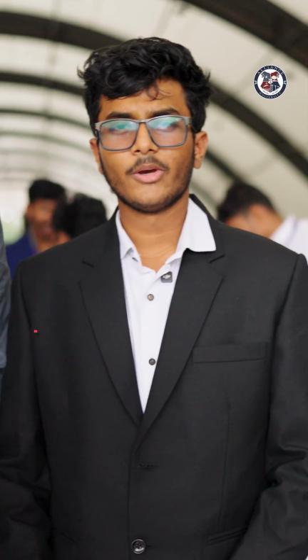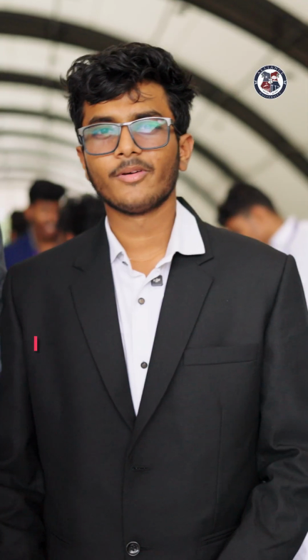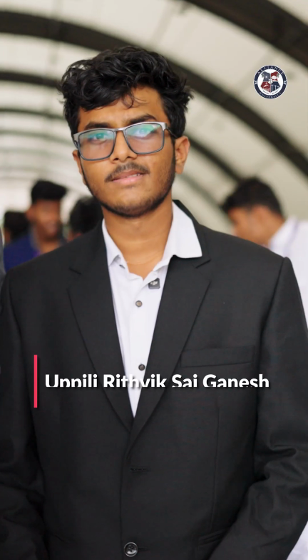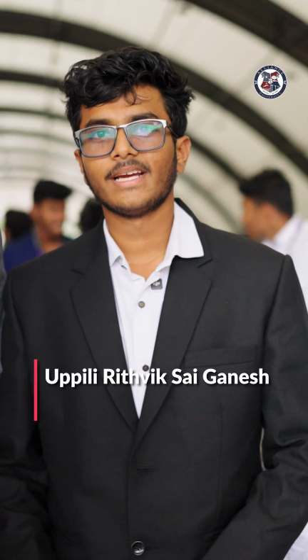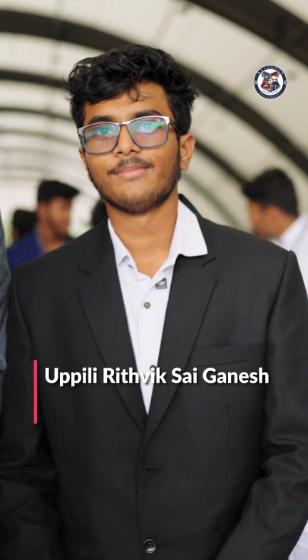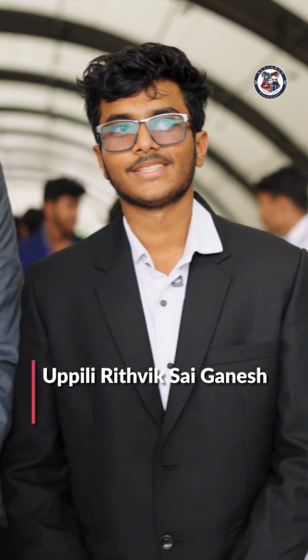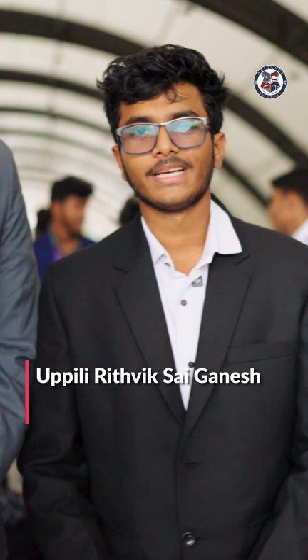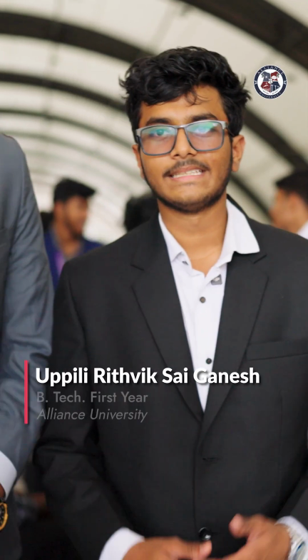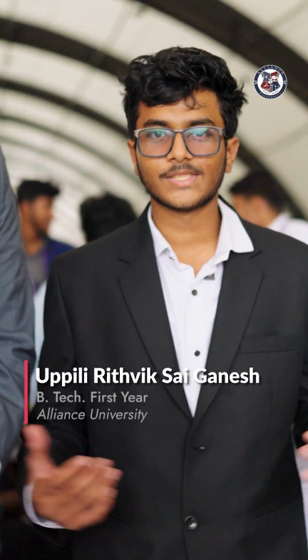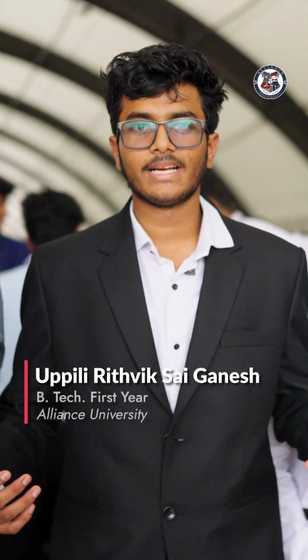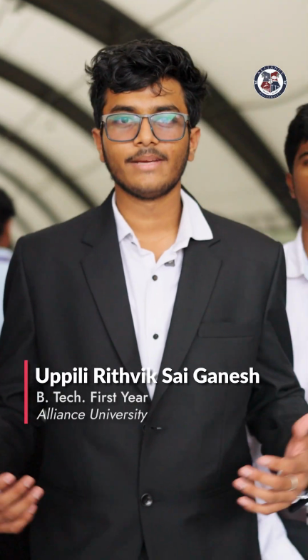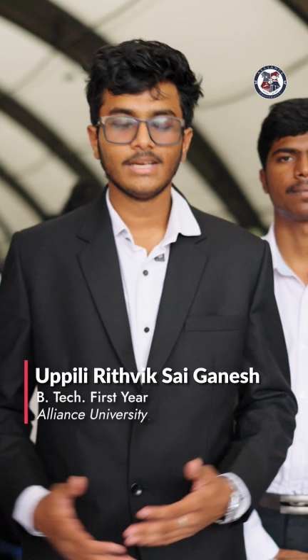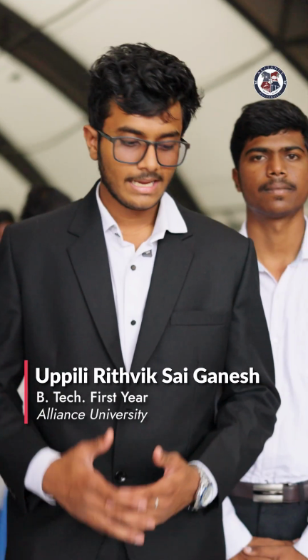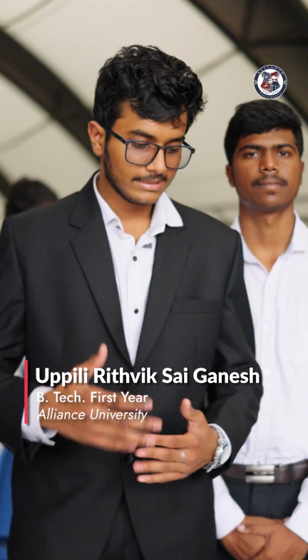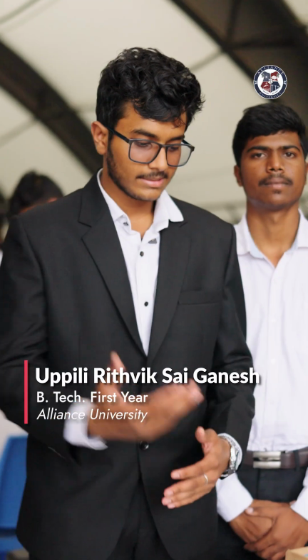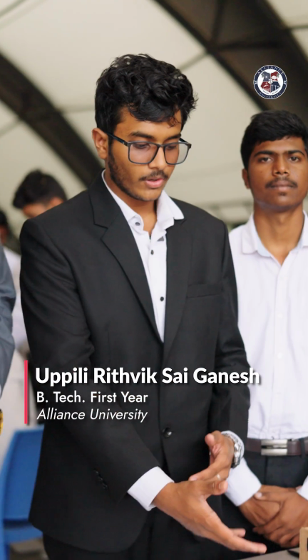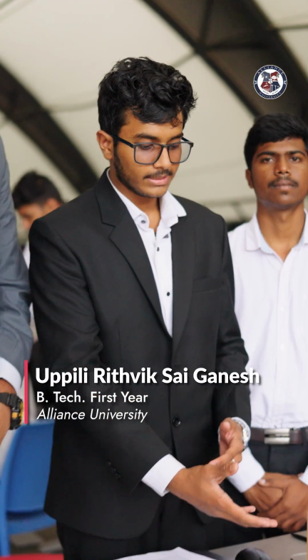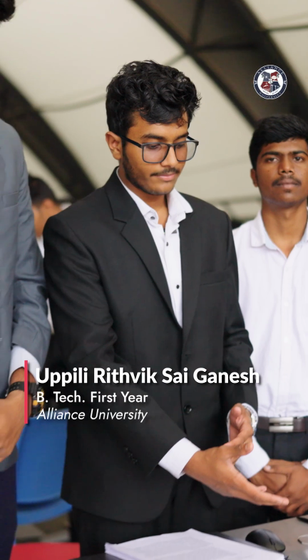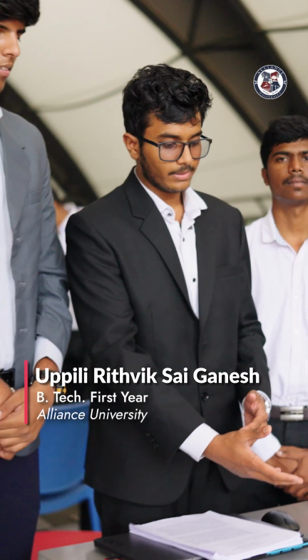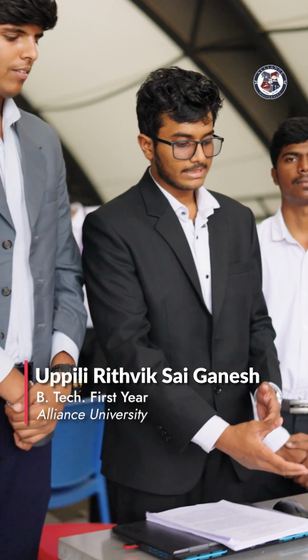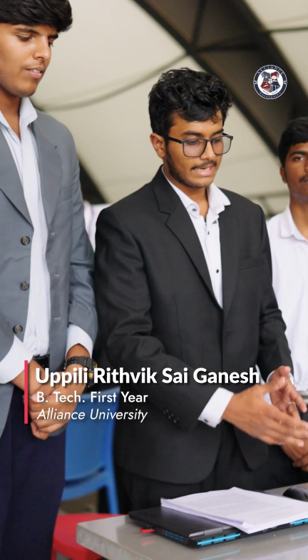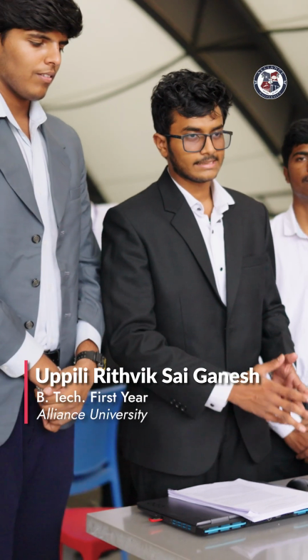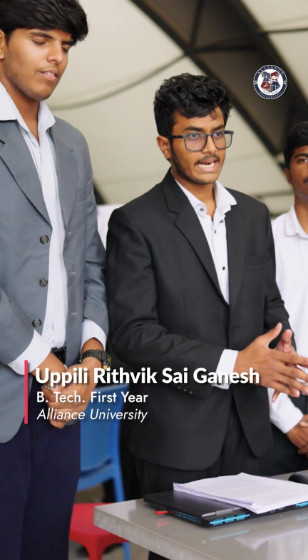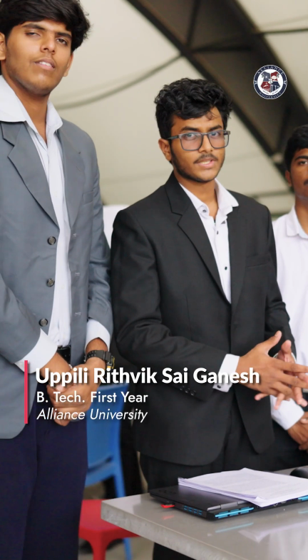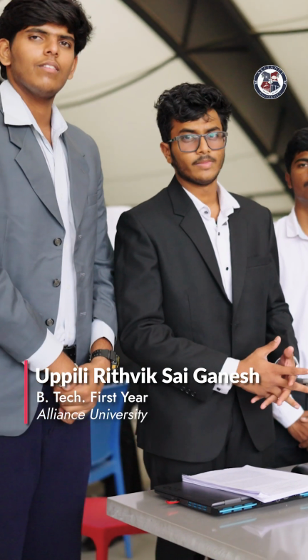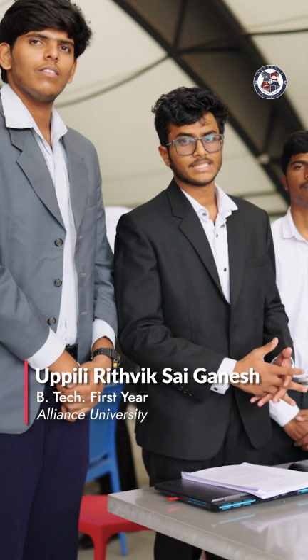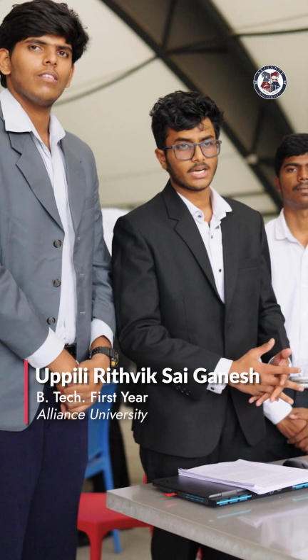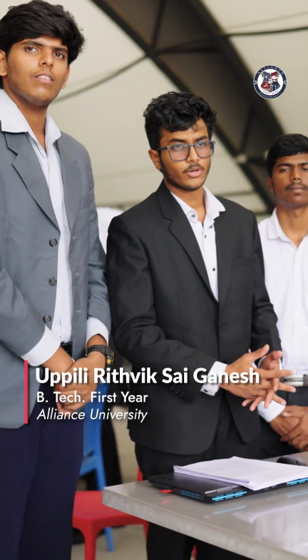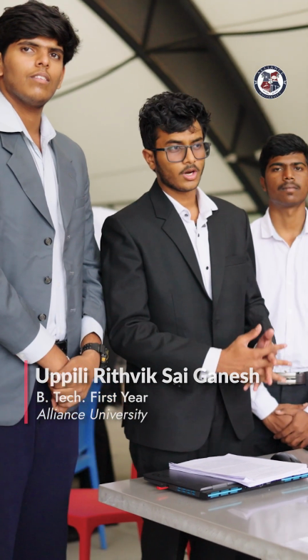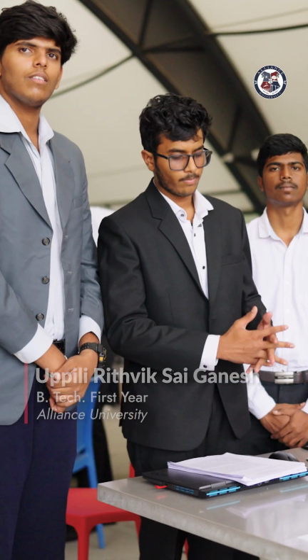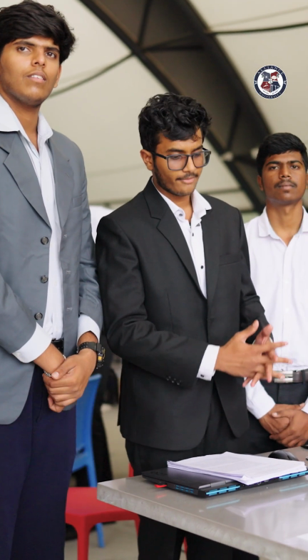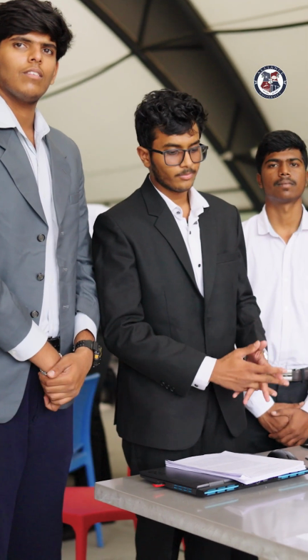Hello everyone, my name is Ritwik and this is my team. This is the product that we built: an adaptive-based smart door lock platform.